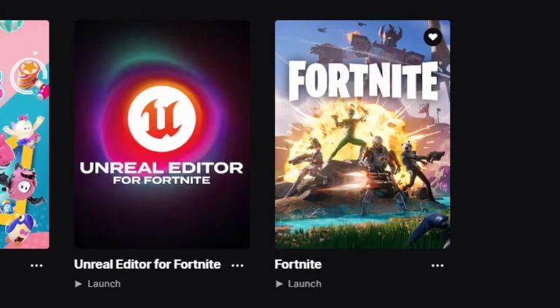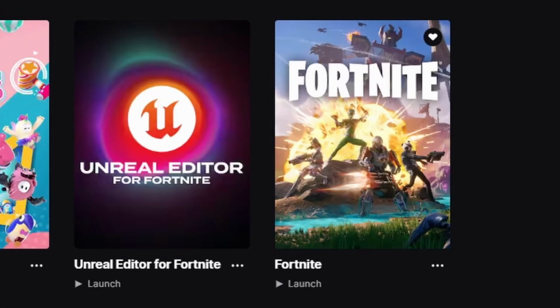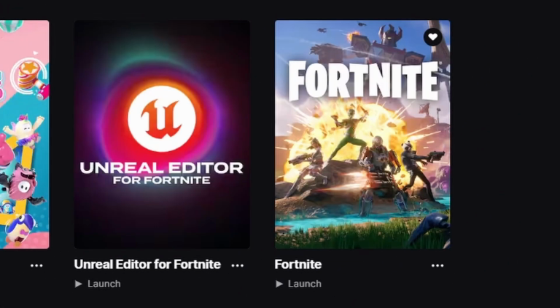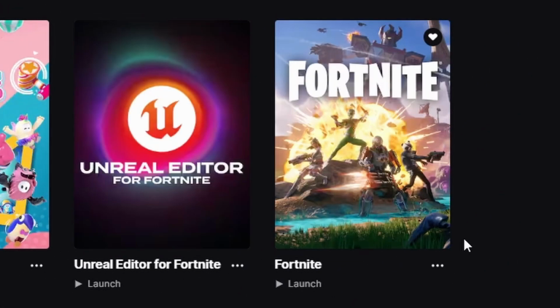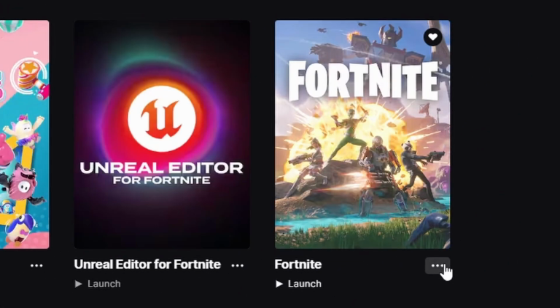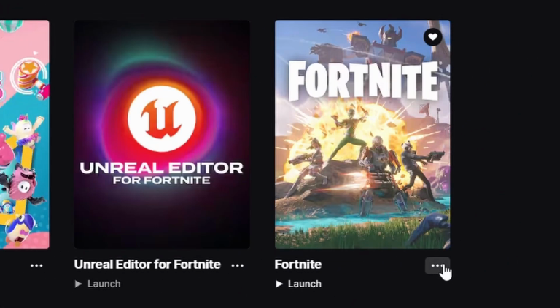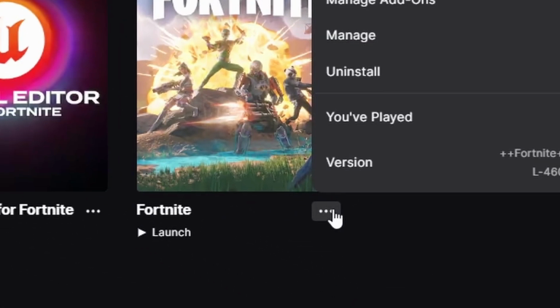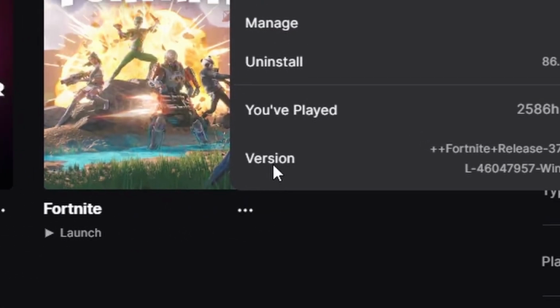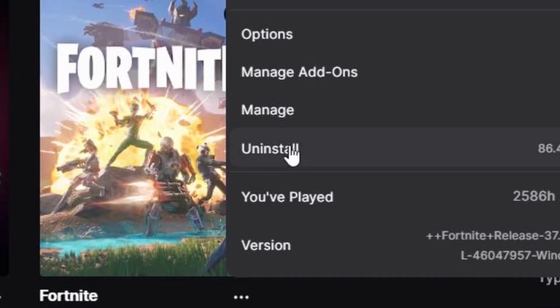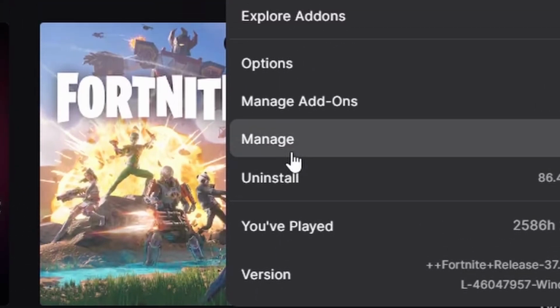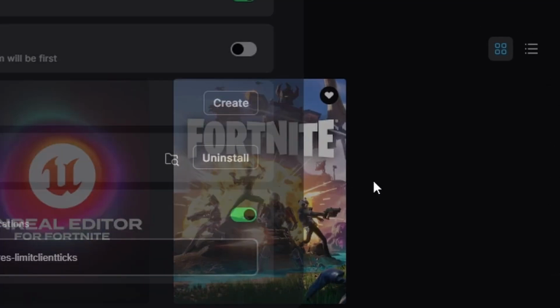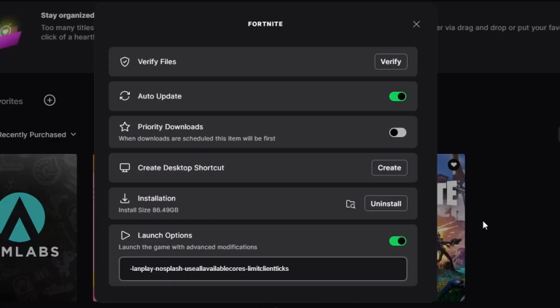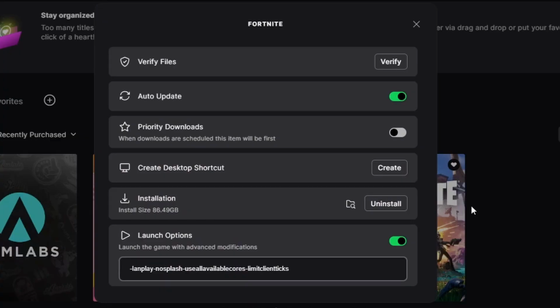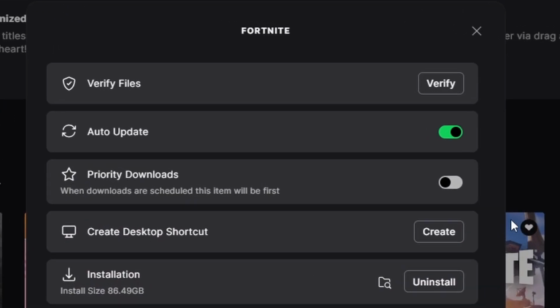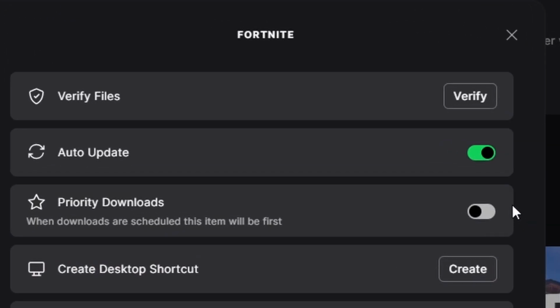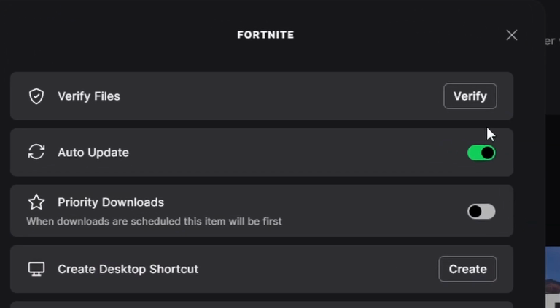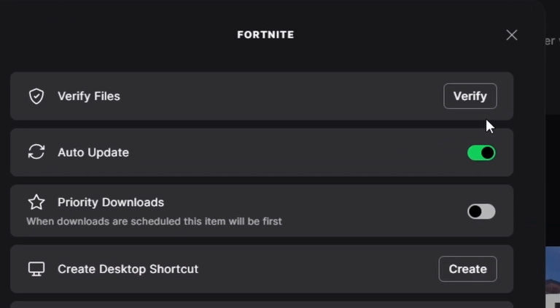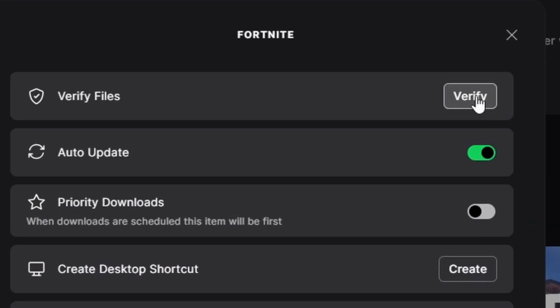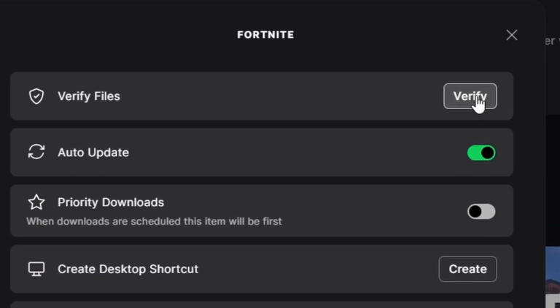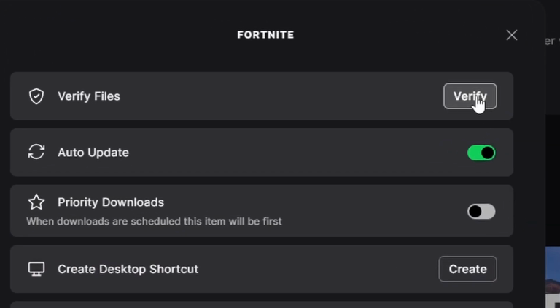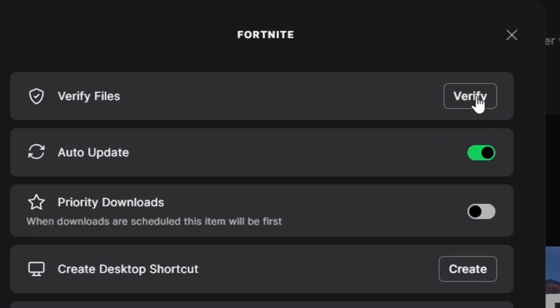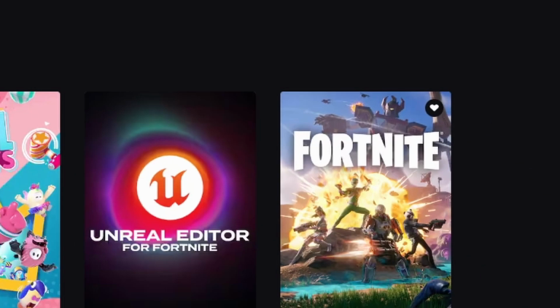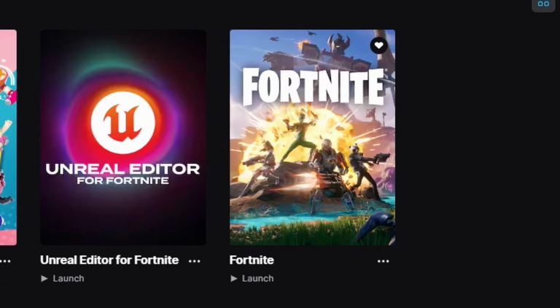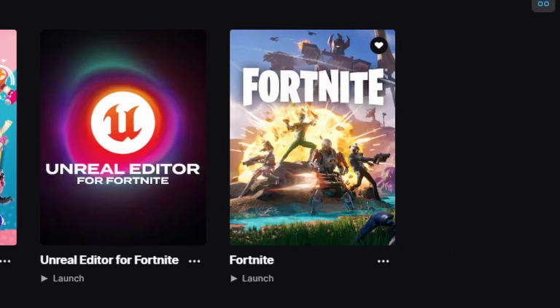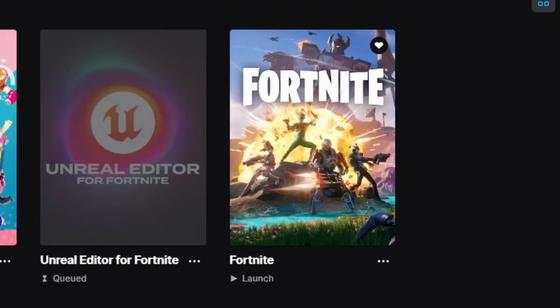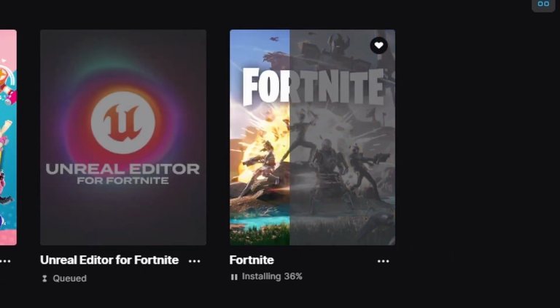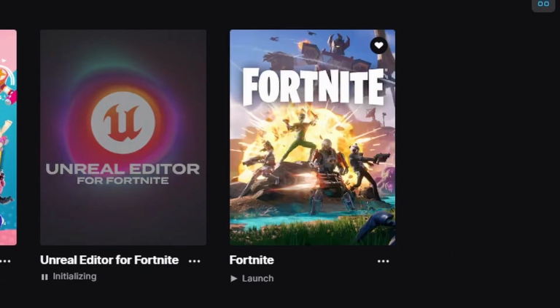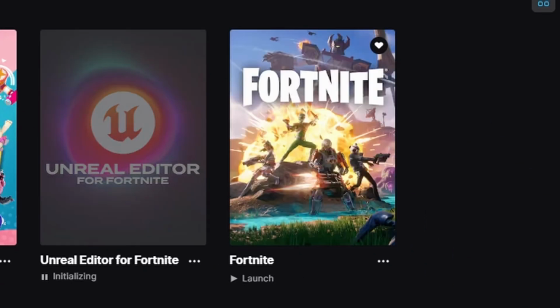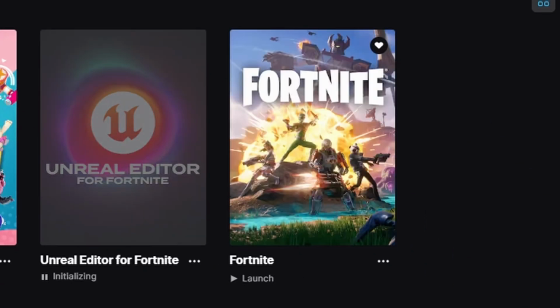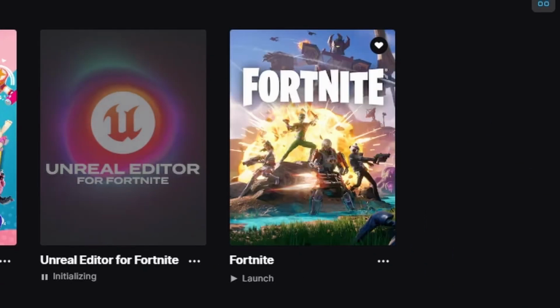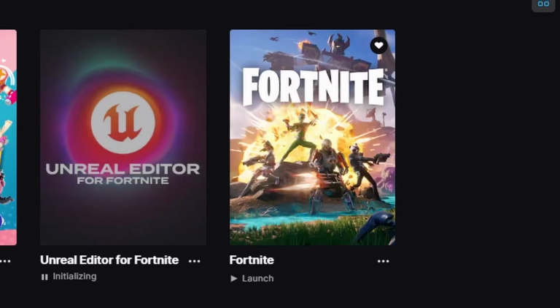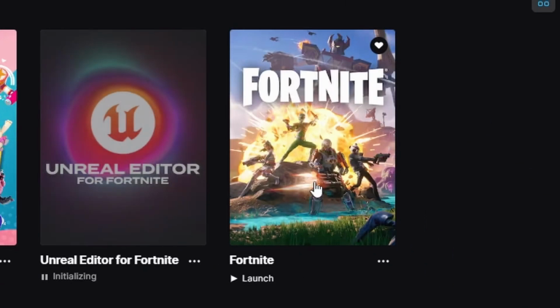Then click on the three dots again, but this time click on Manage, then click Verify Files, and wait for this to complete. After this is done, you can launch Fortnite.